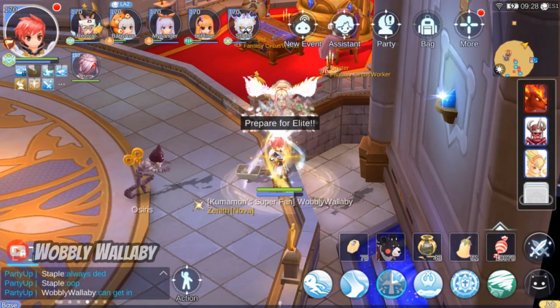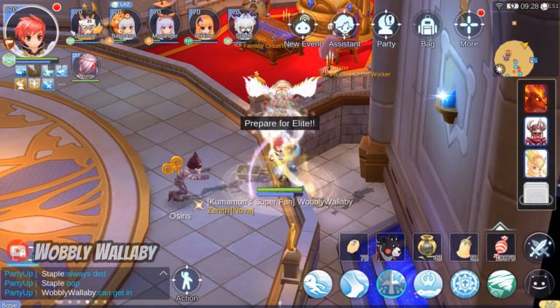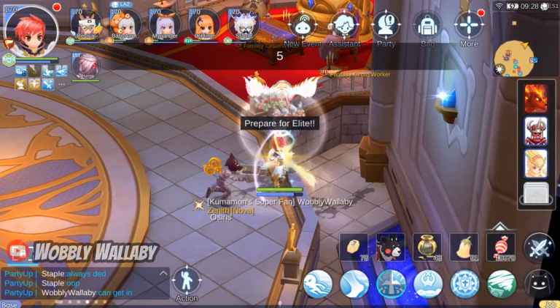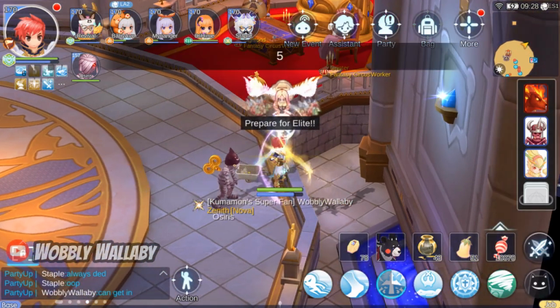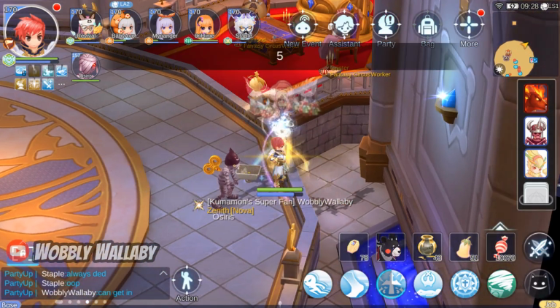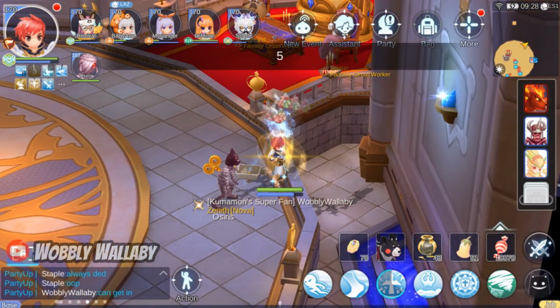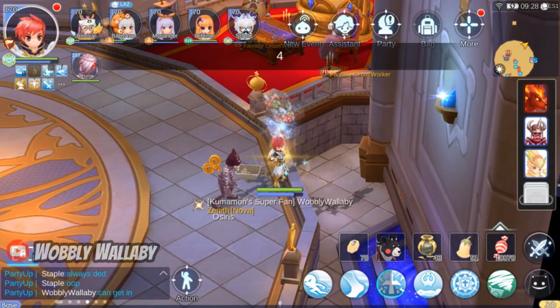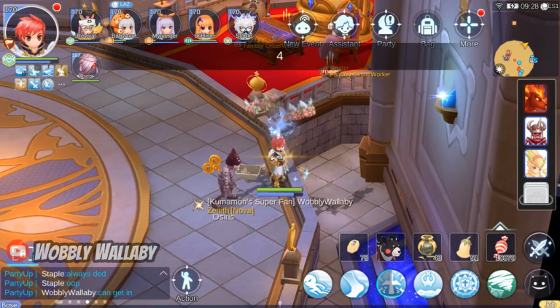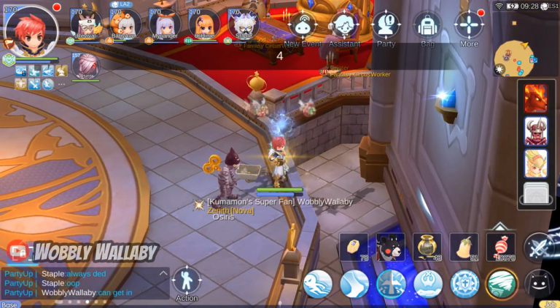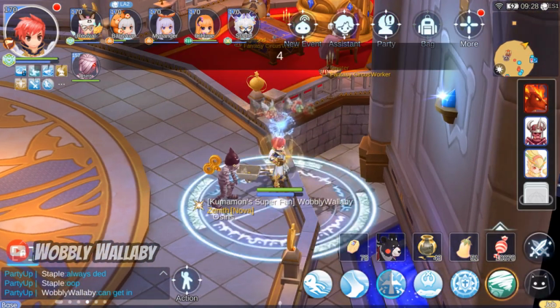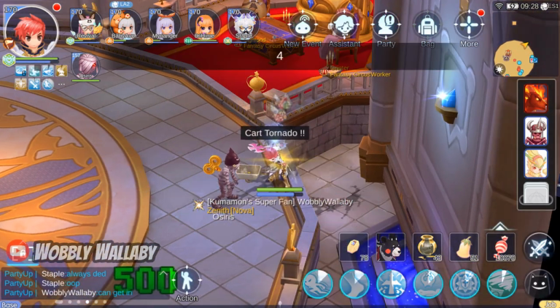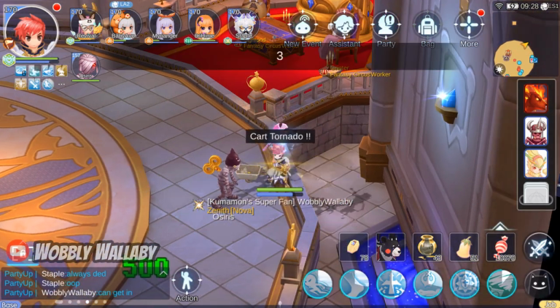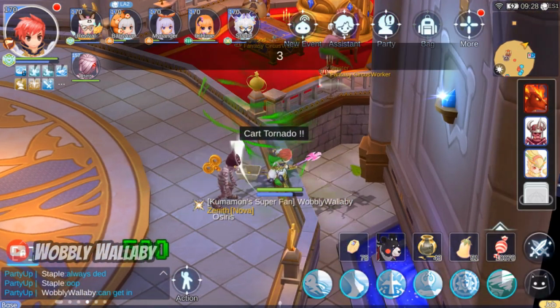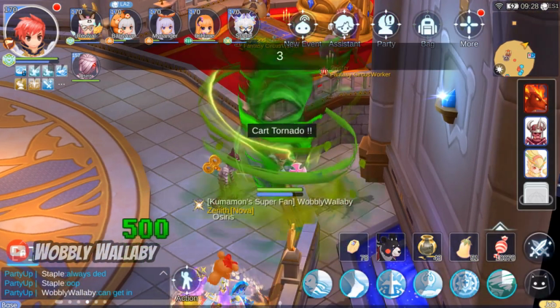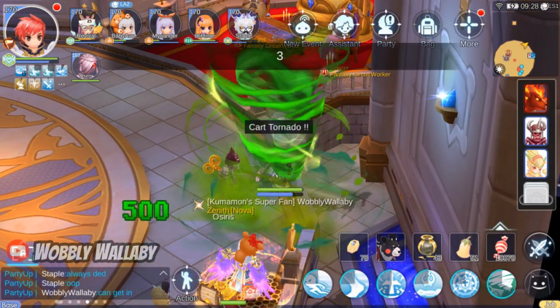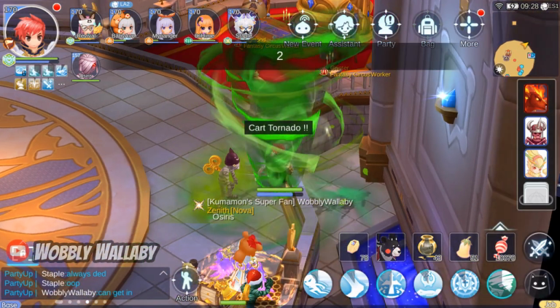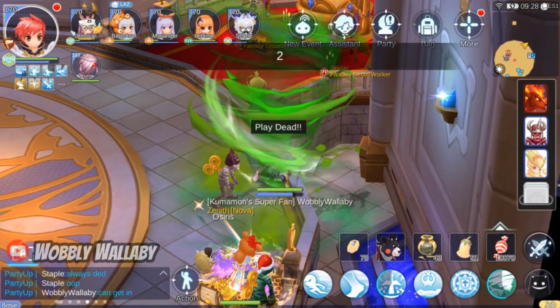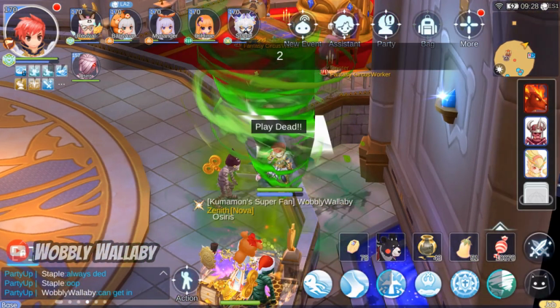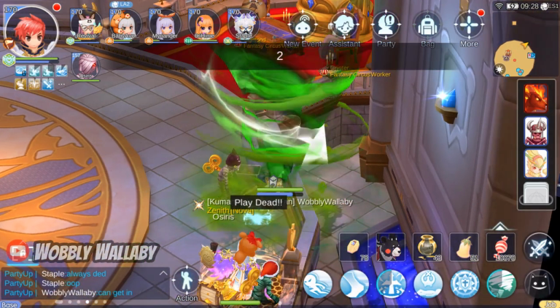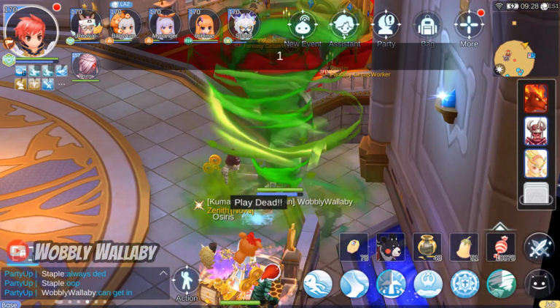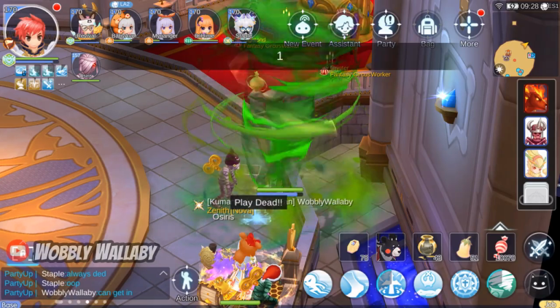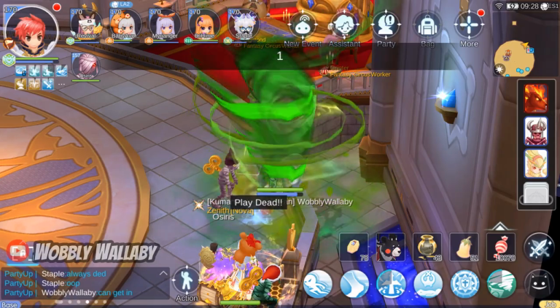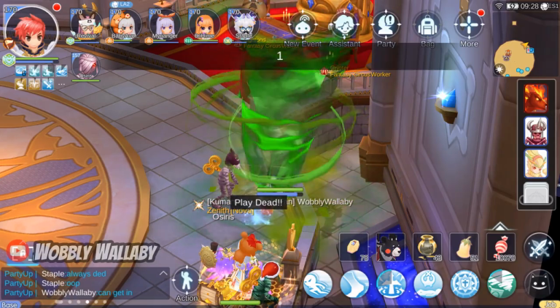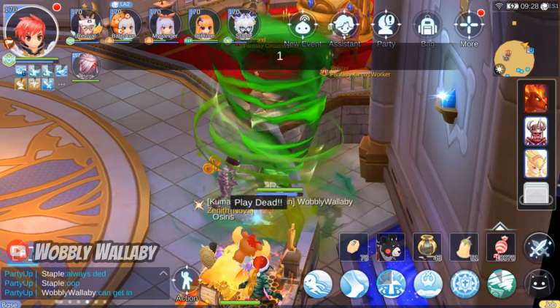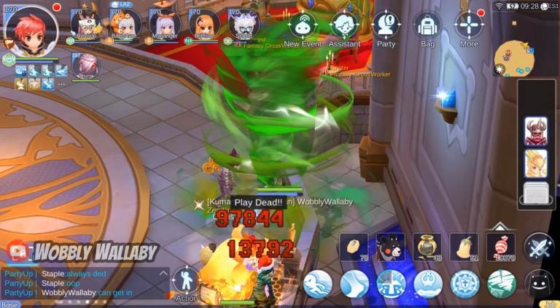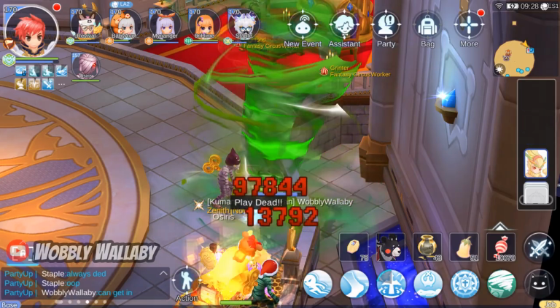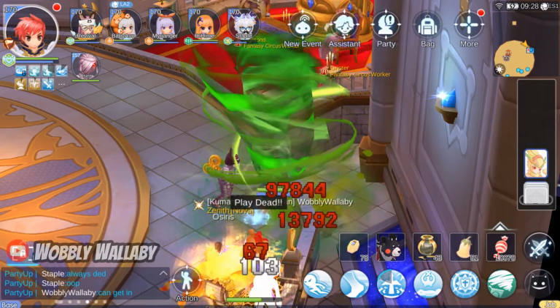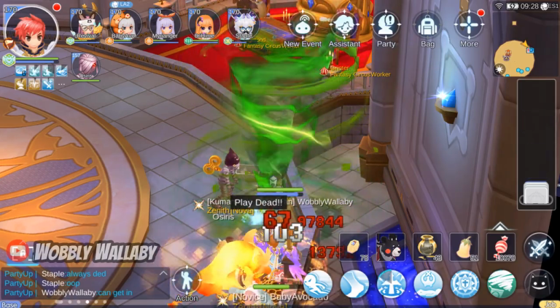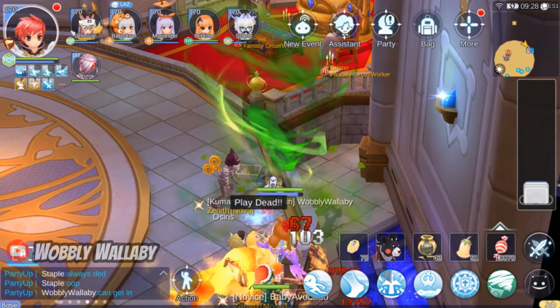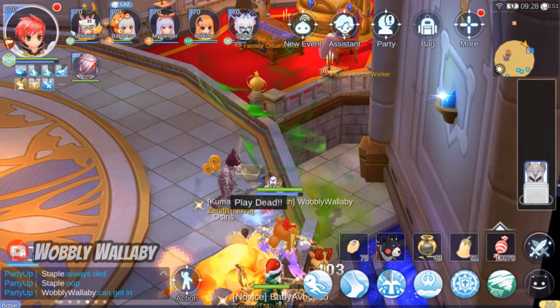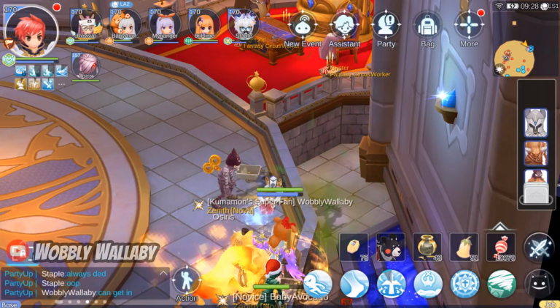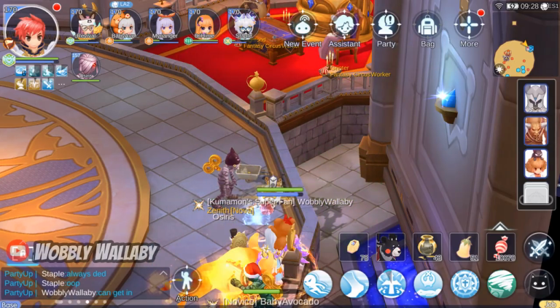Wave 6 — Whirlwind and Lightning Bolts are both unavoidable damage, and we get smashed with both in this wave. The only way to counter this is to heal up and use berries. The monster card is easy. The hardest part is surviving the massive amount of damage dealt over time by that unavoidable damage. Wave 7 — Fire Ox again. This time I play dead properly. The other 2 monster cards are easy.